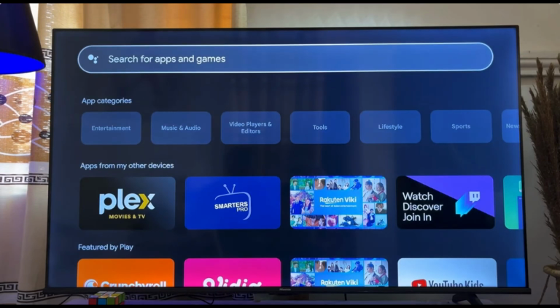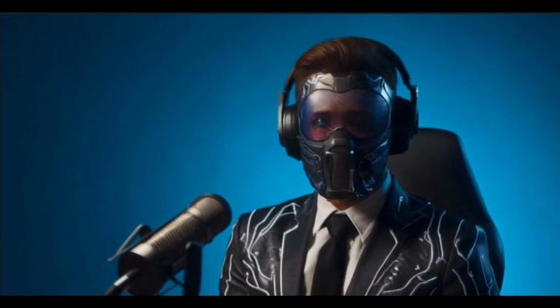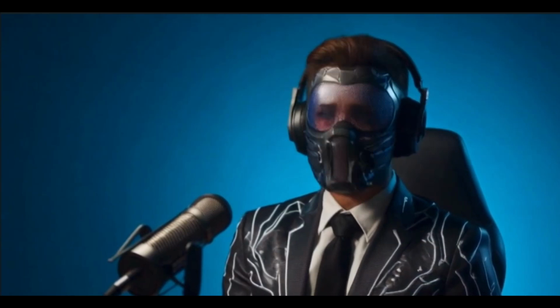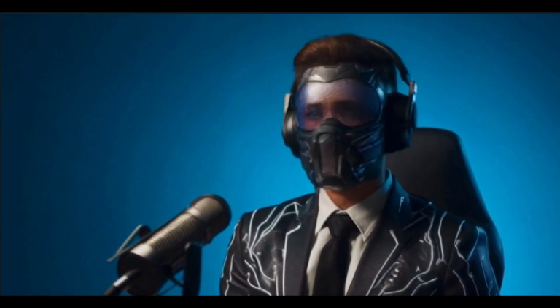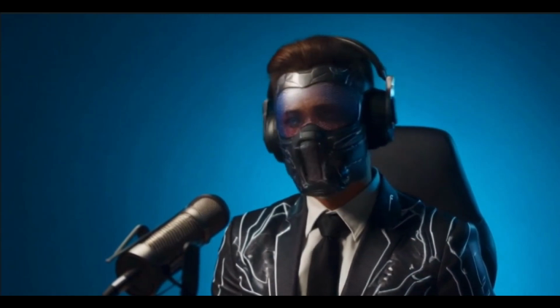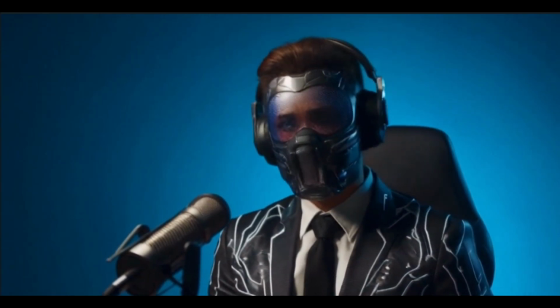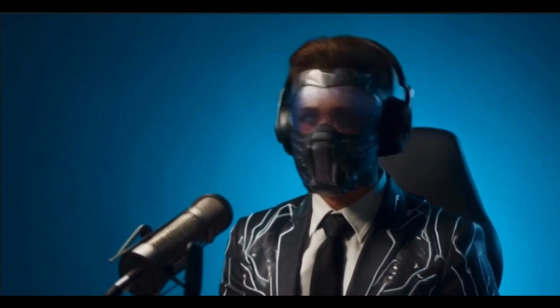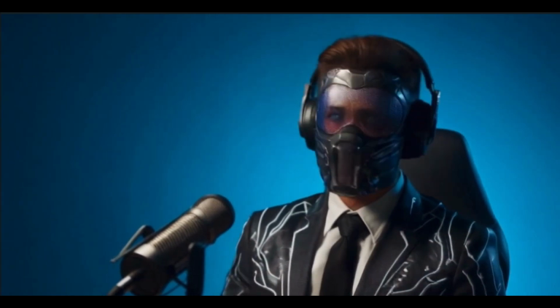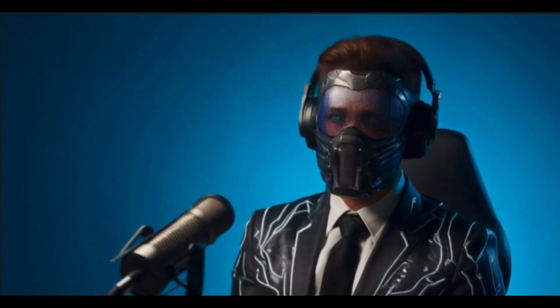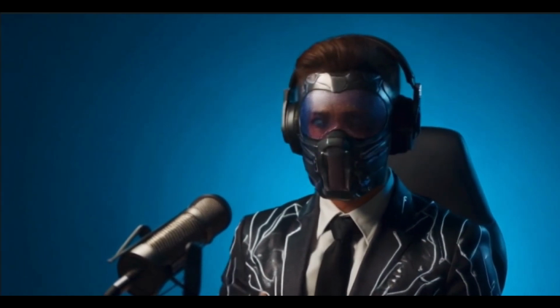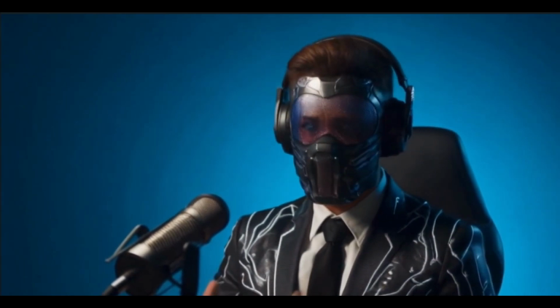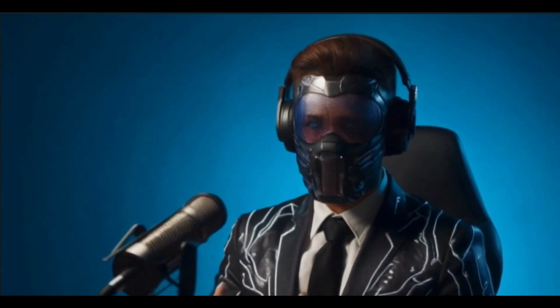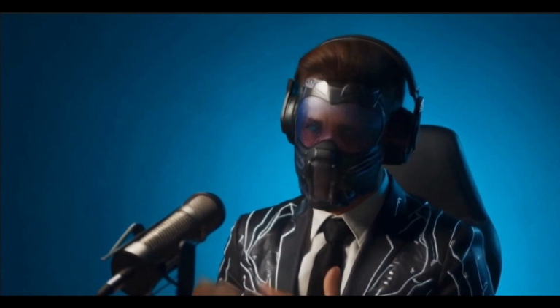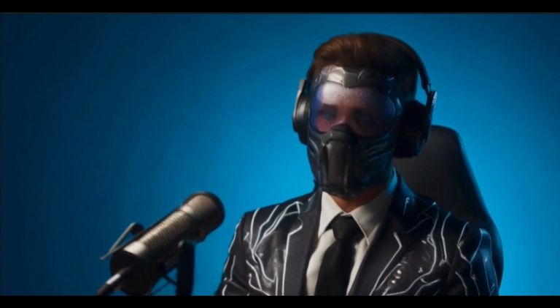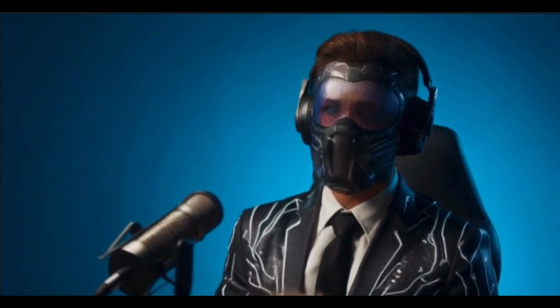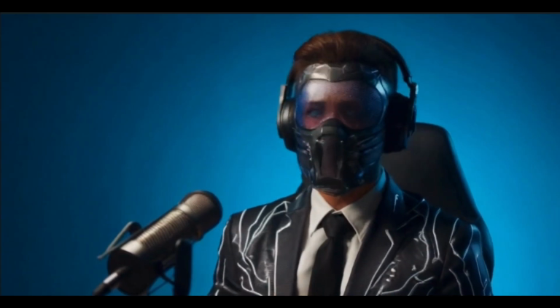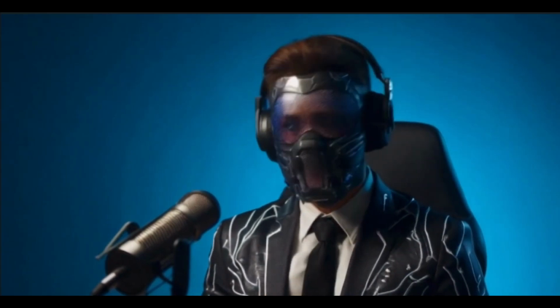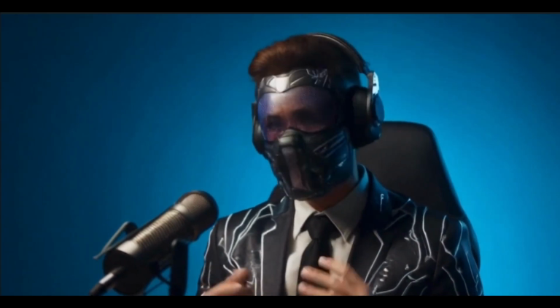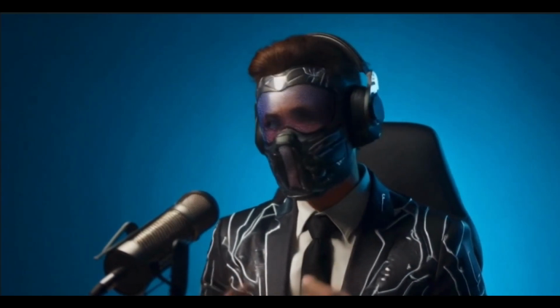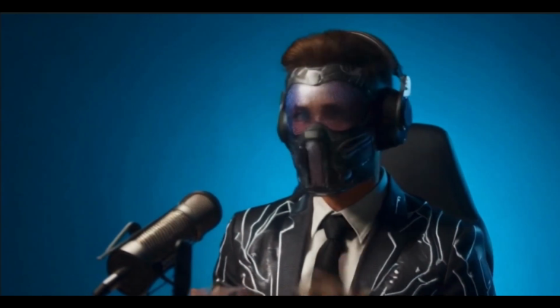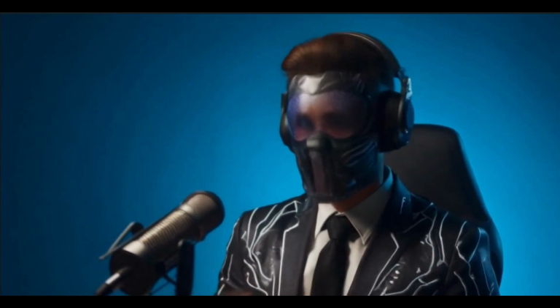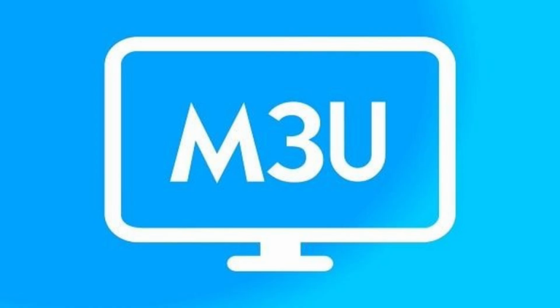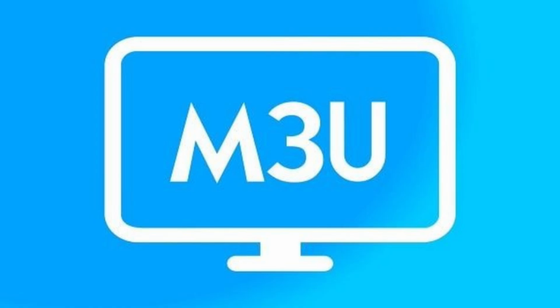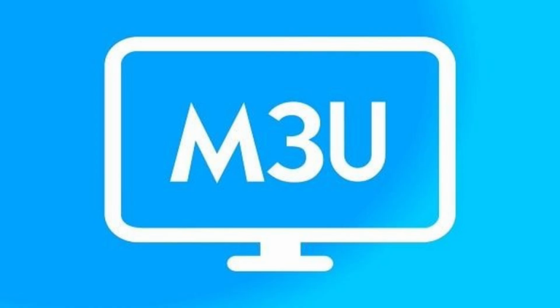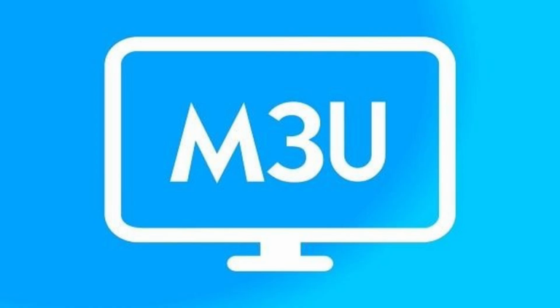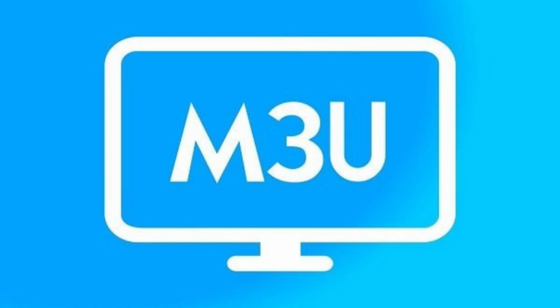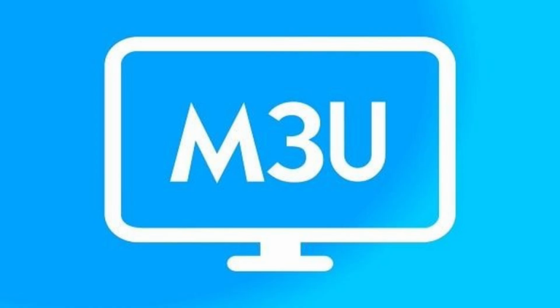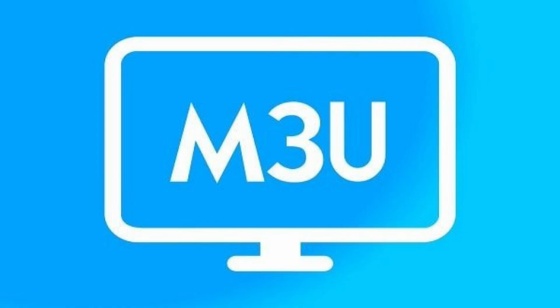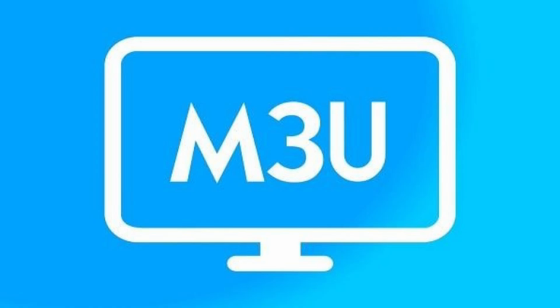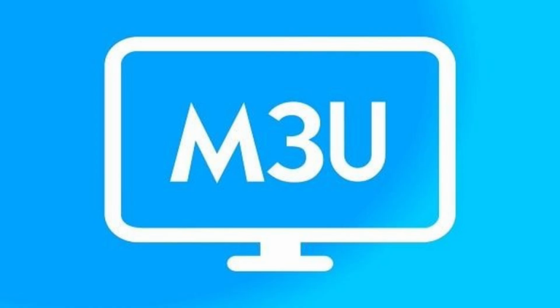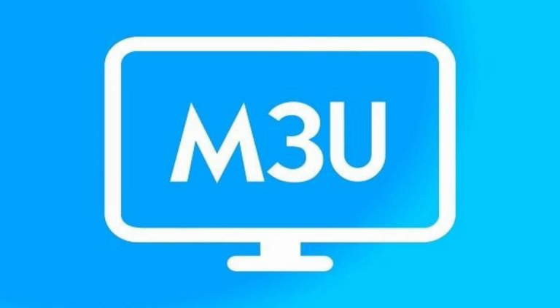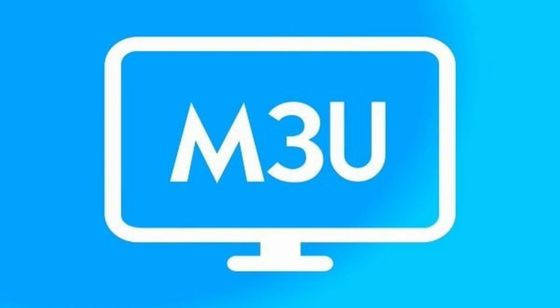Once TV Mate is installed, you'll need an IPTV provider or a free M3U playlist to get your channels.